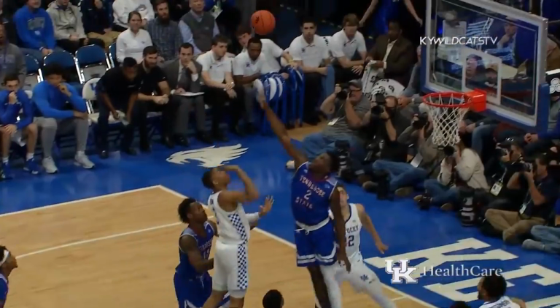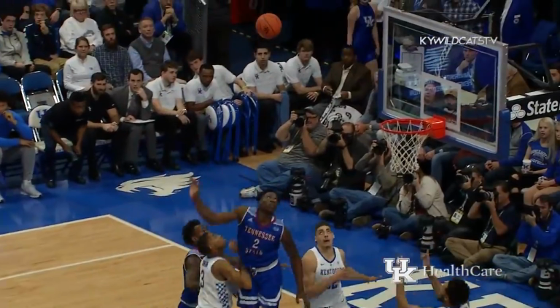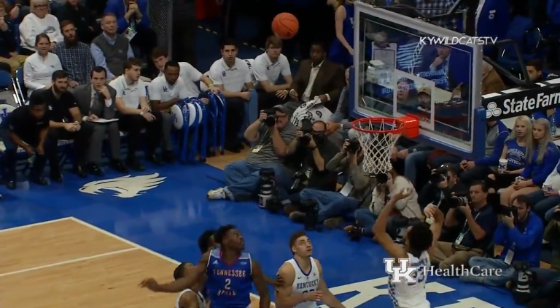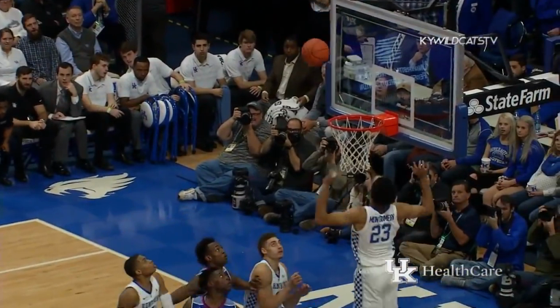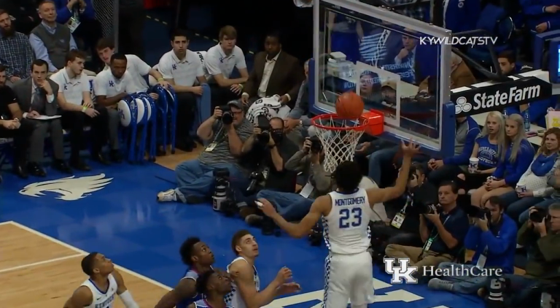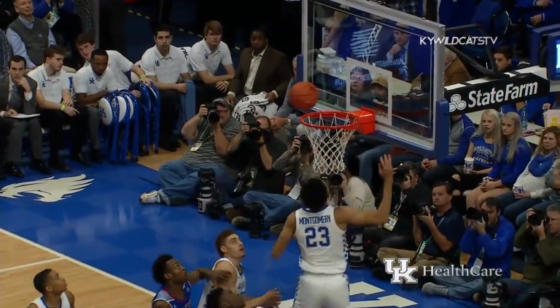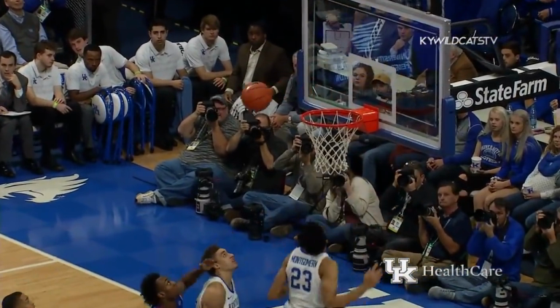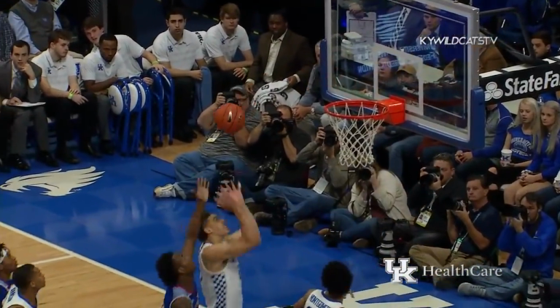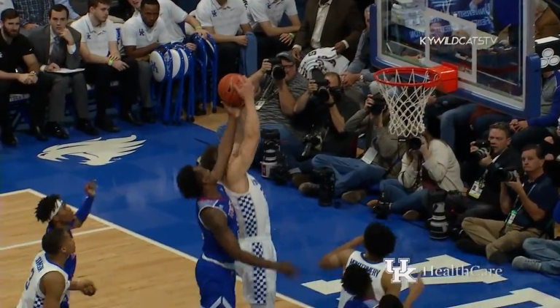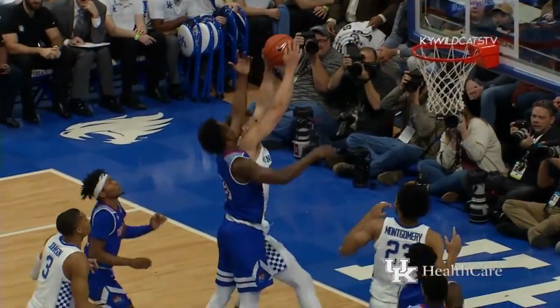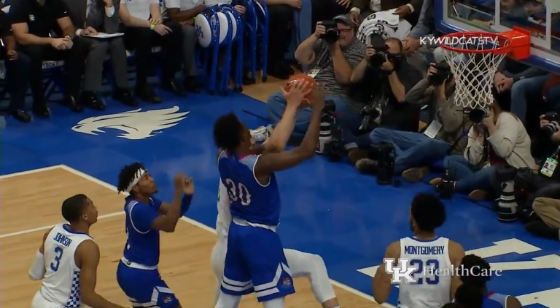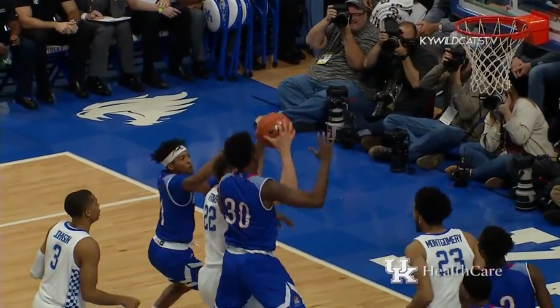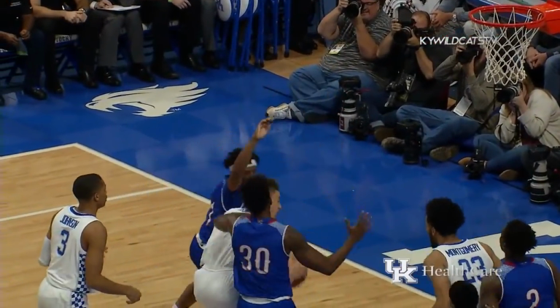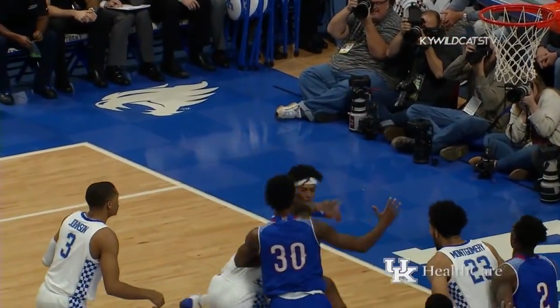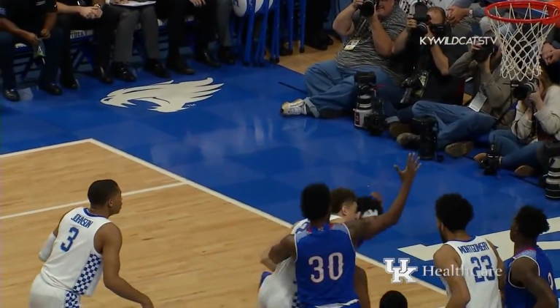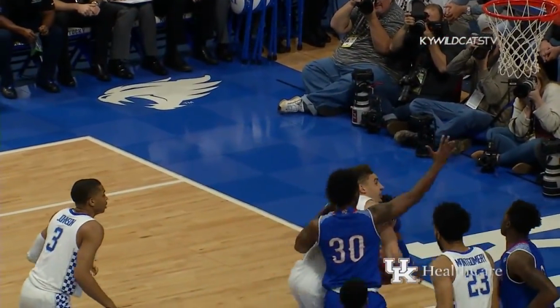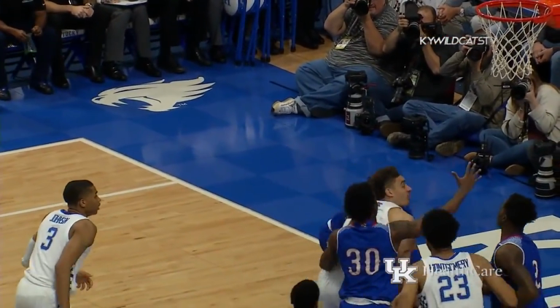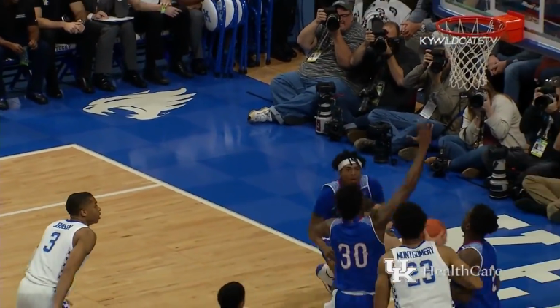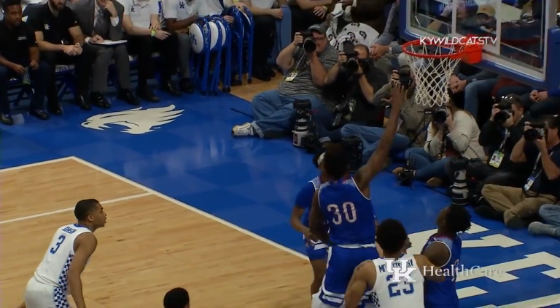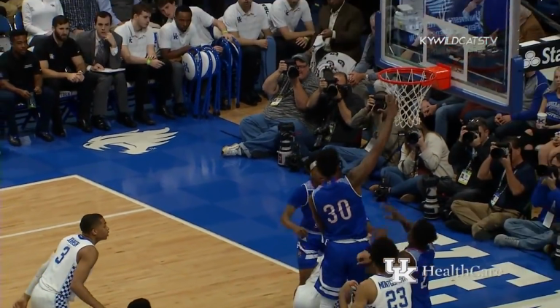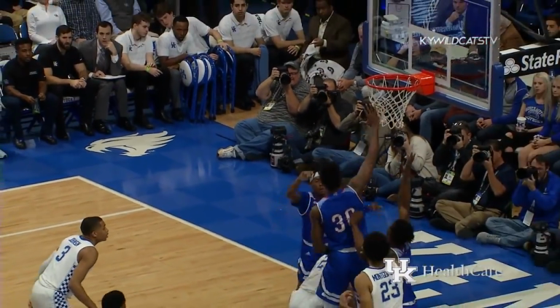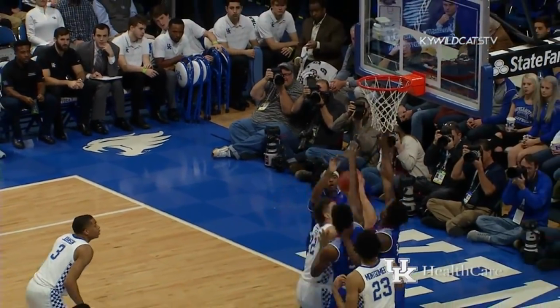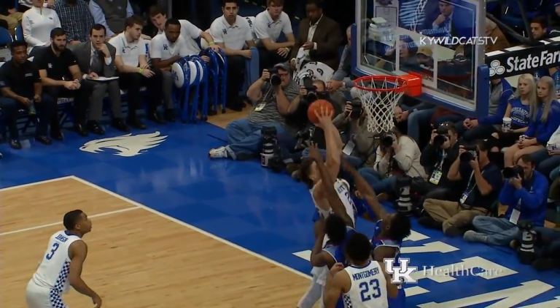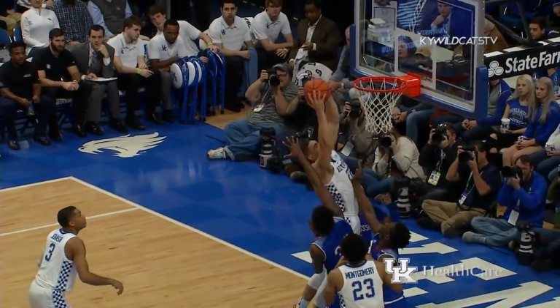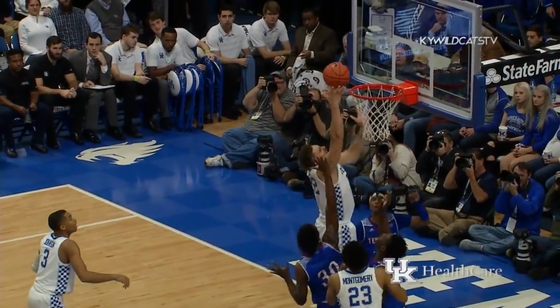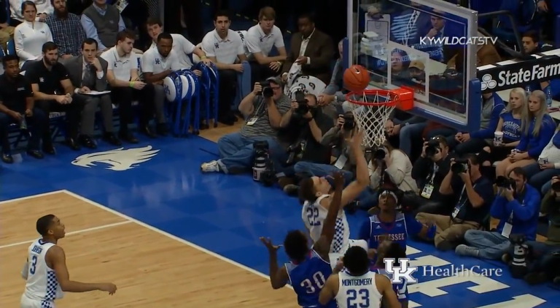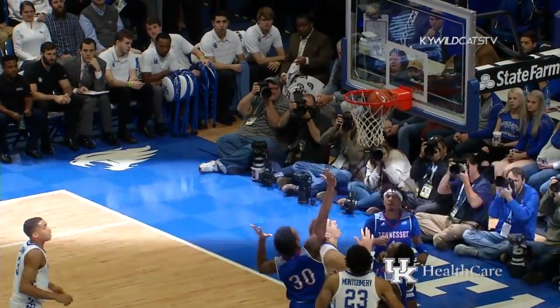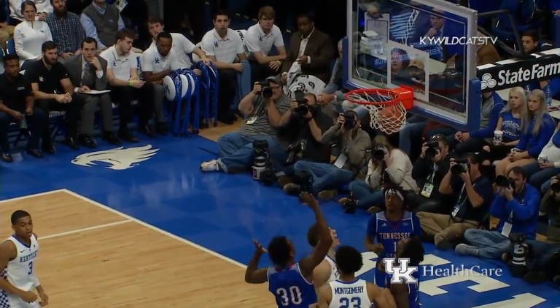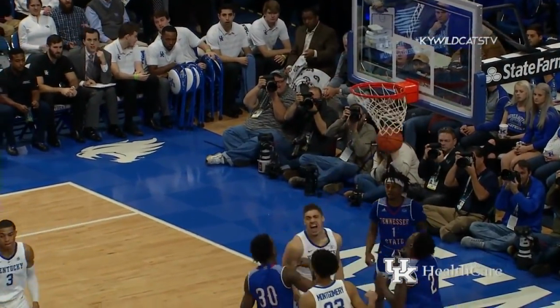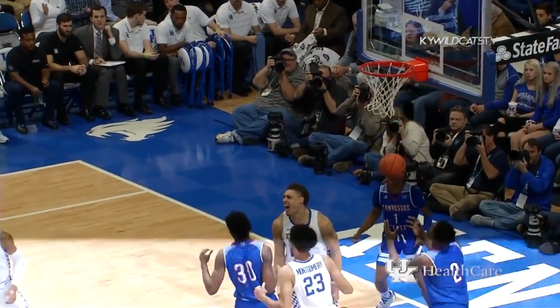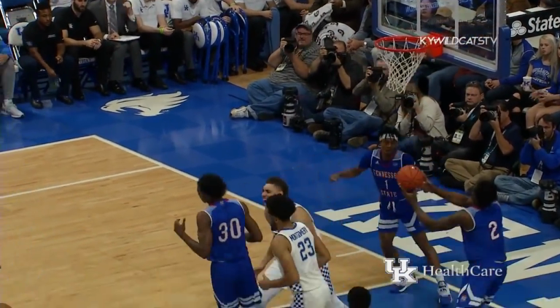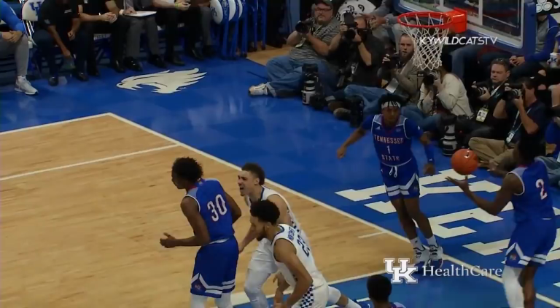The middle of it, floats it up, comes off, no good. Rebound Travis, one dribble, goes up and scores.